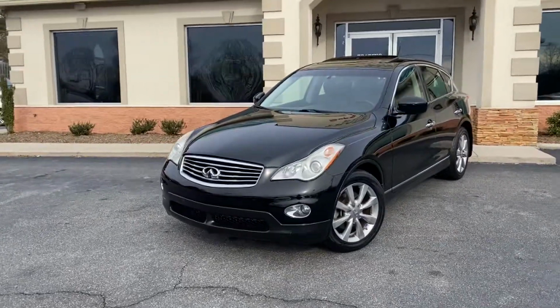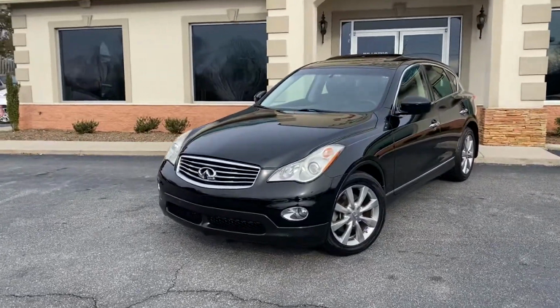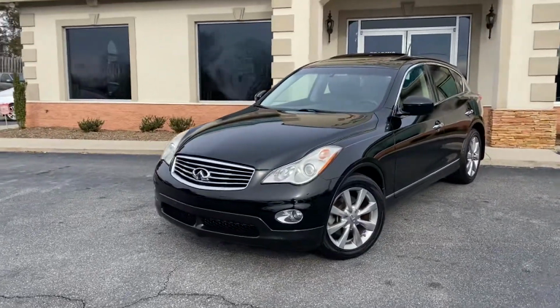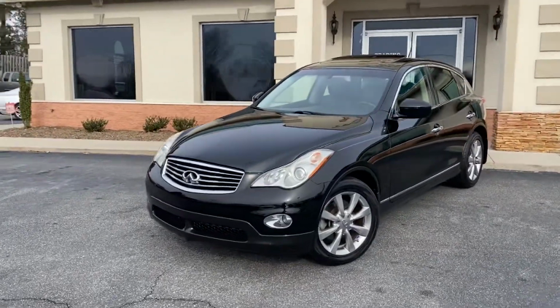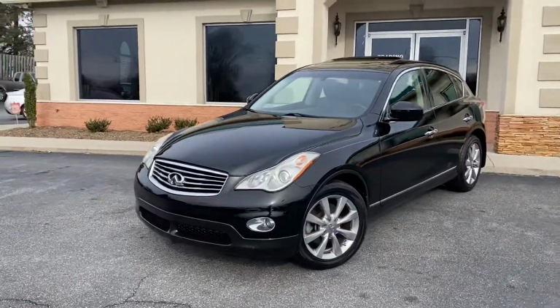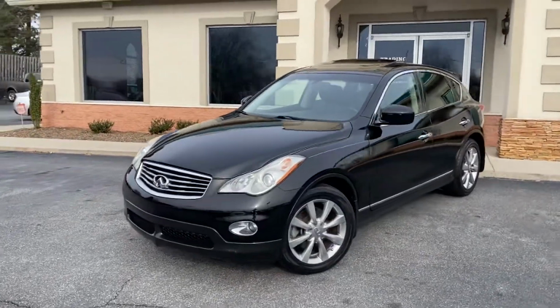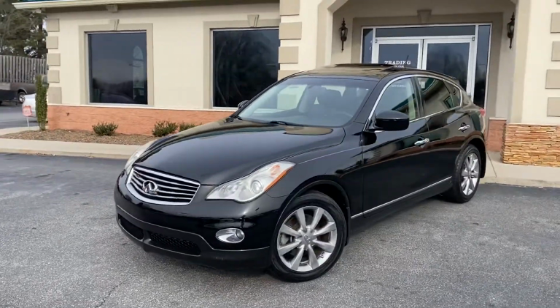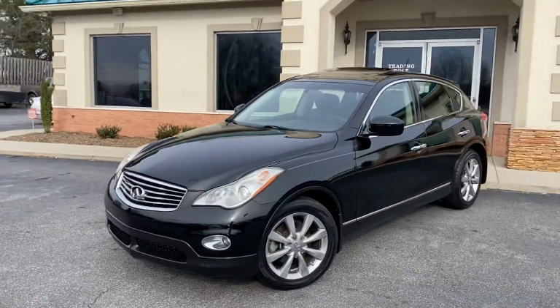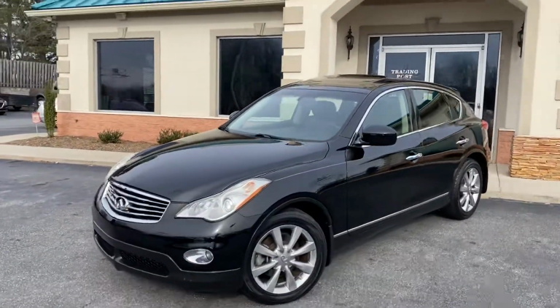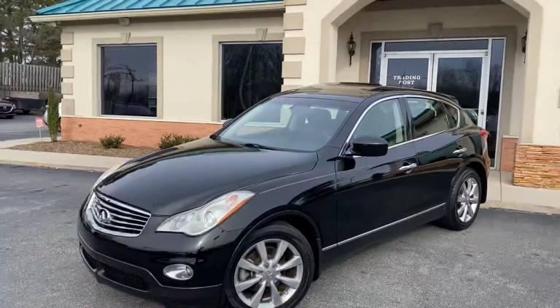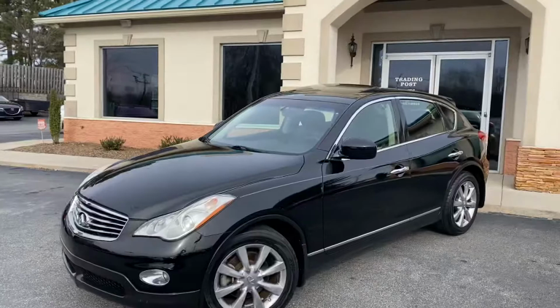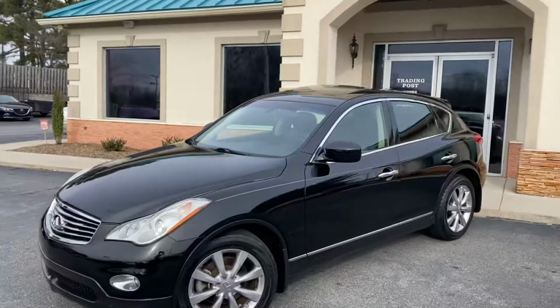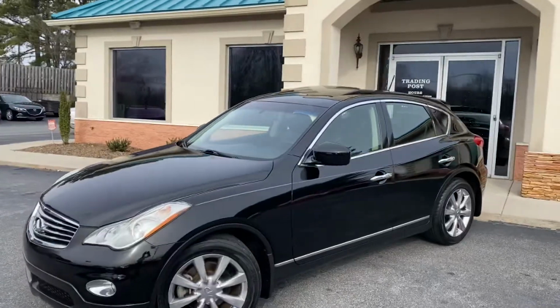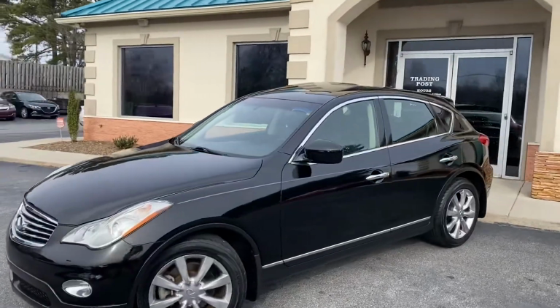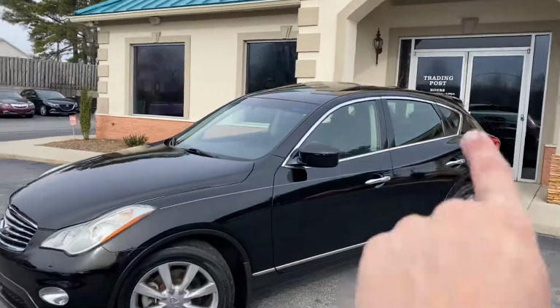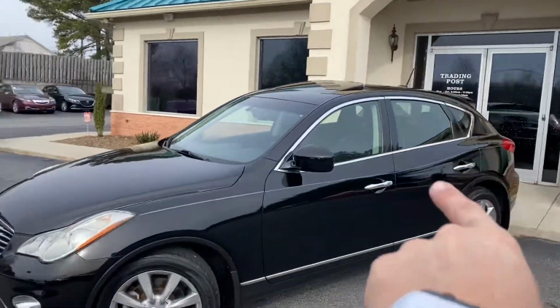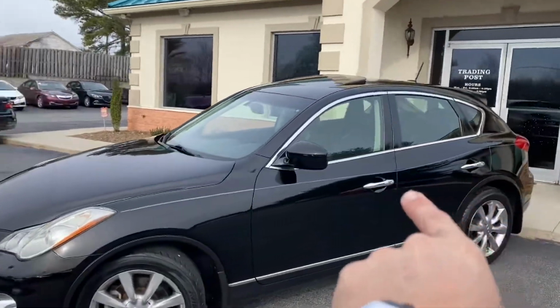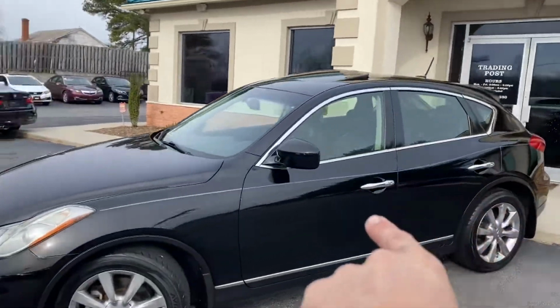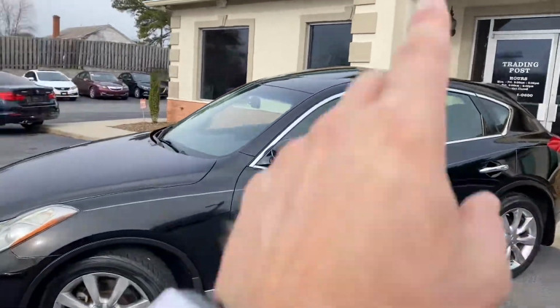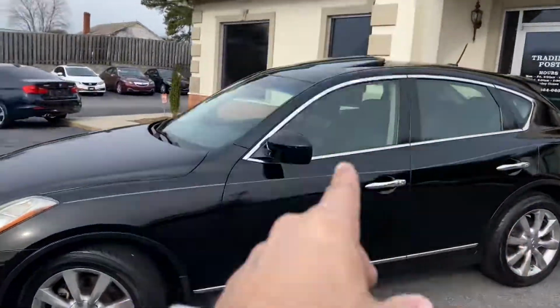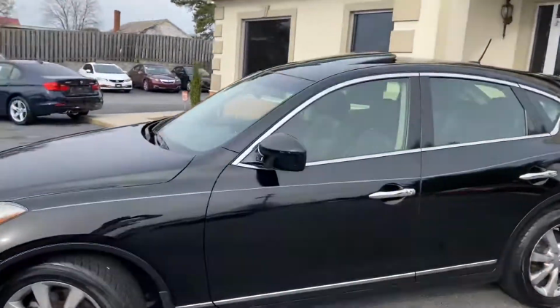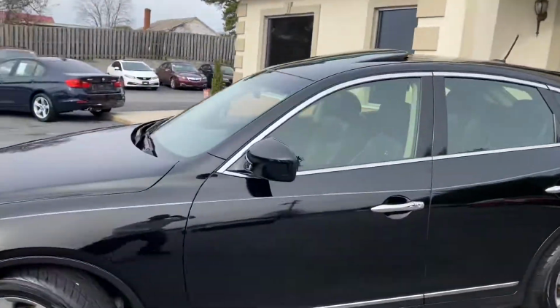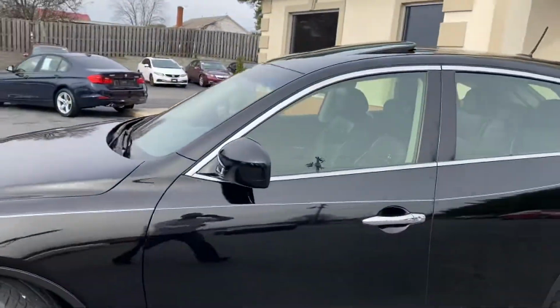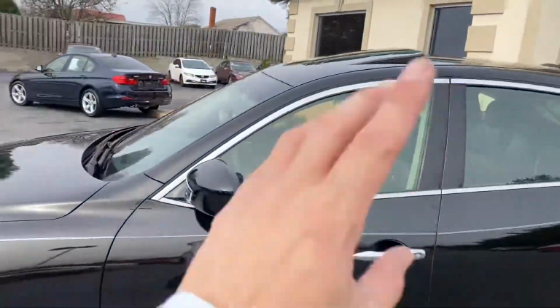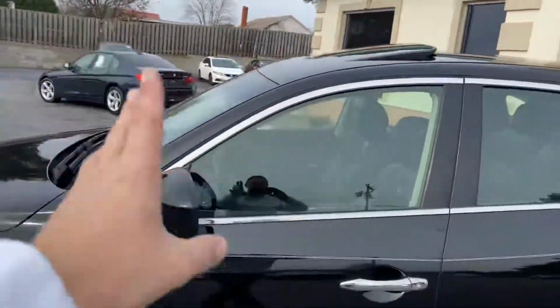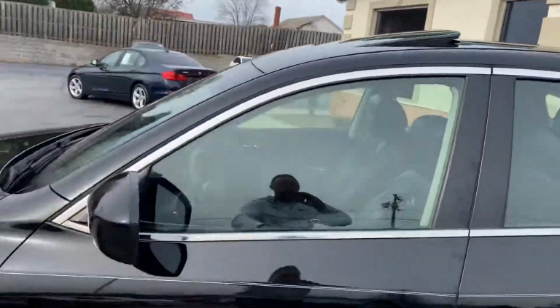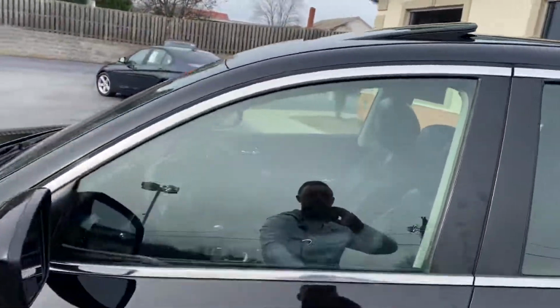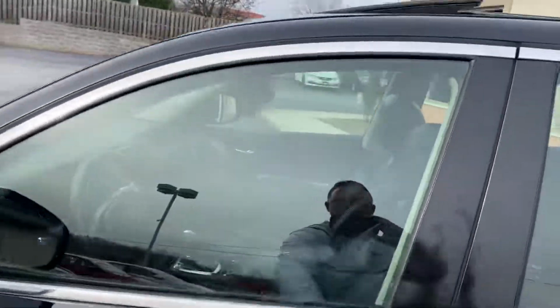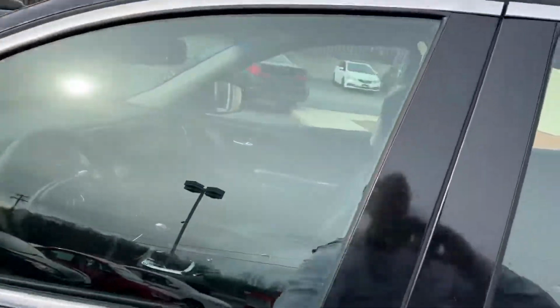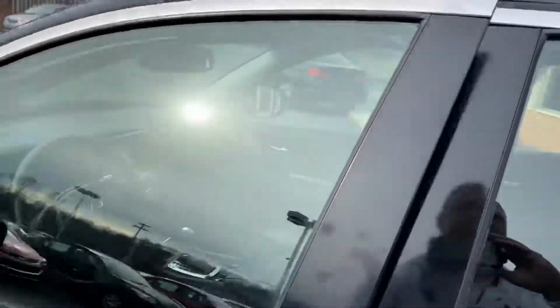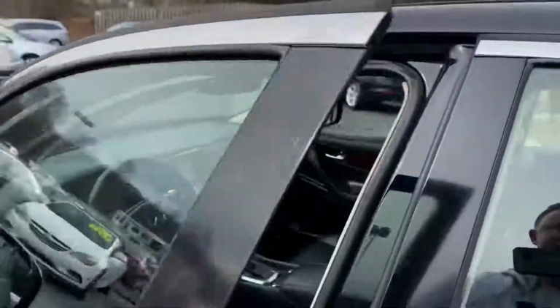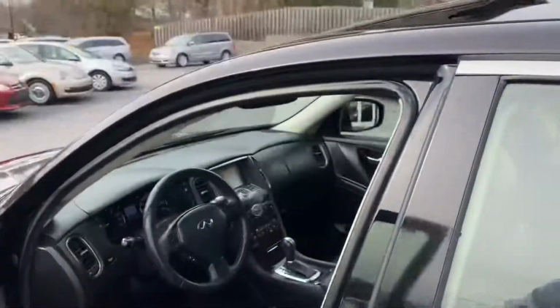Big alloy wheels, sunroof. It's got the touch to lock, touch to unlock, touch to start. Wait till you see the inside.